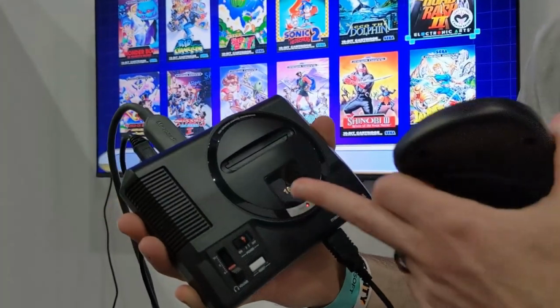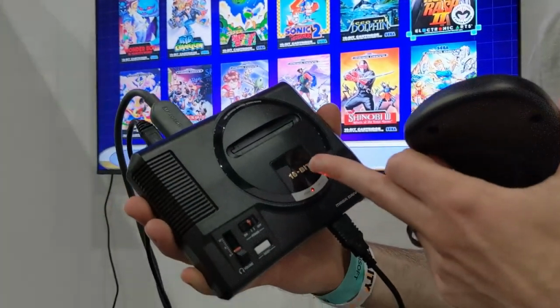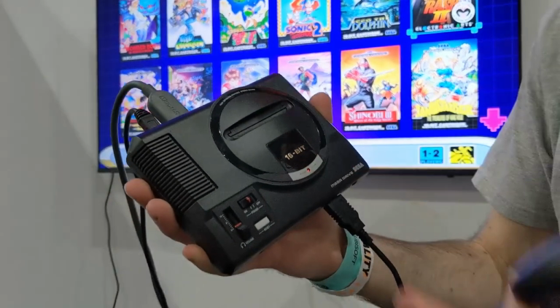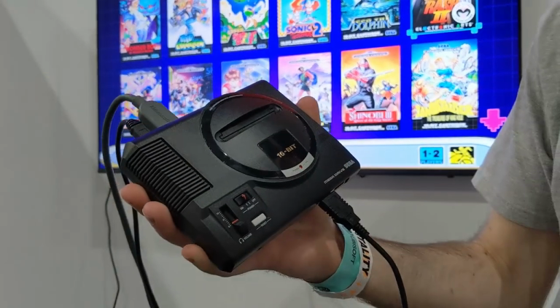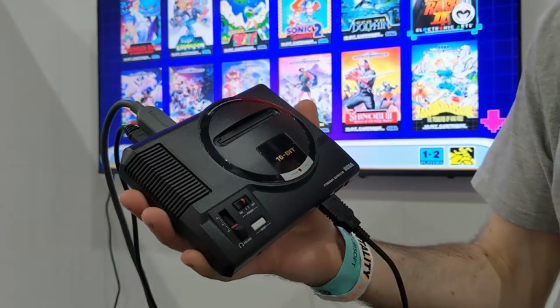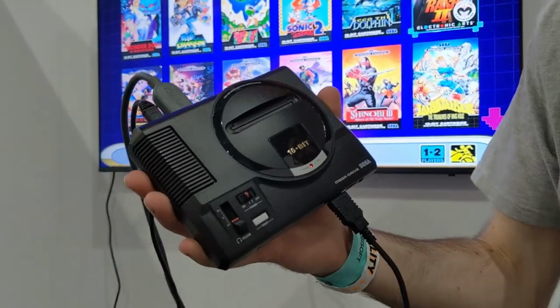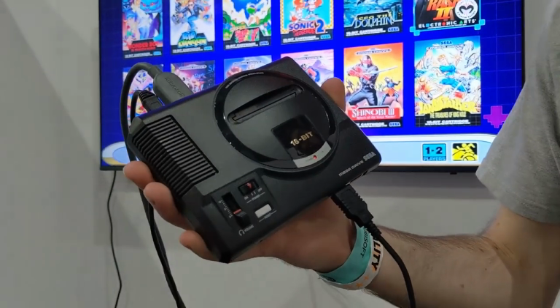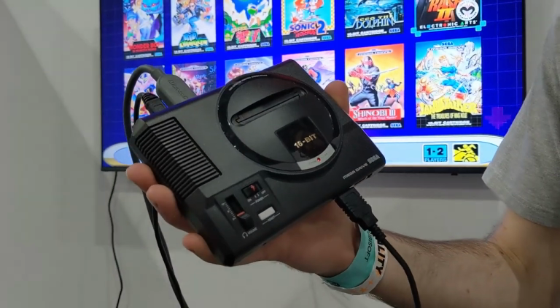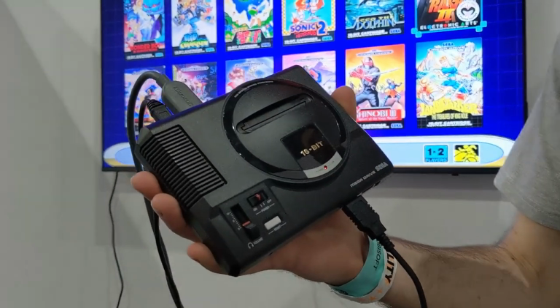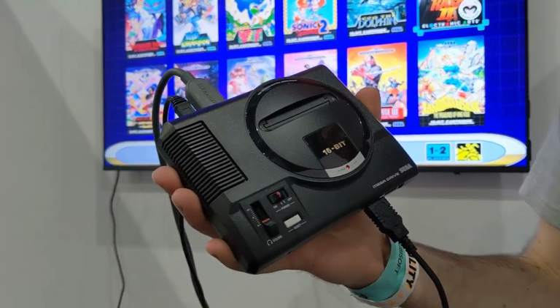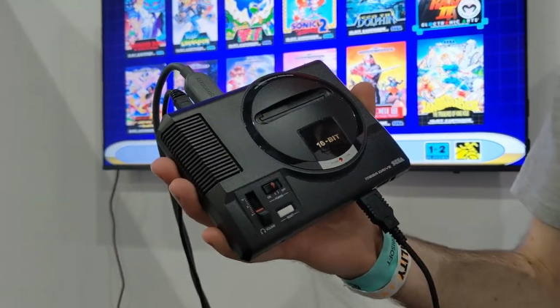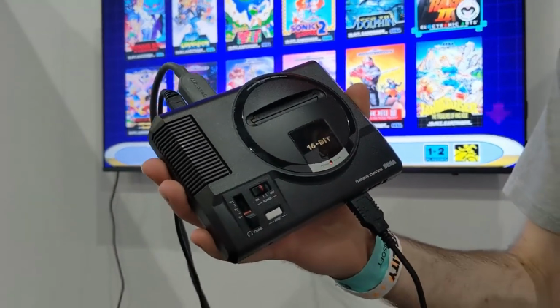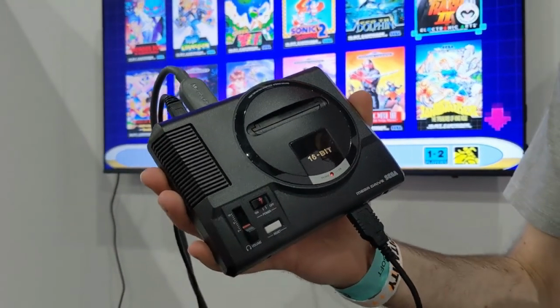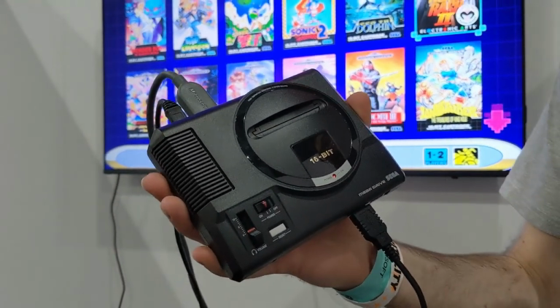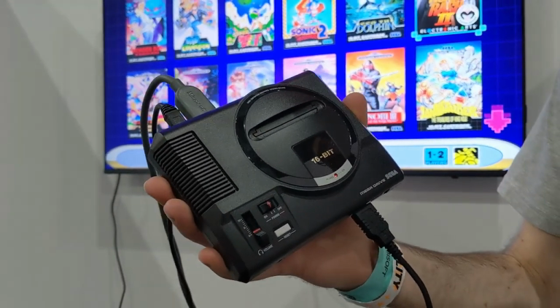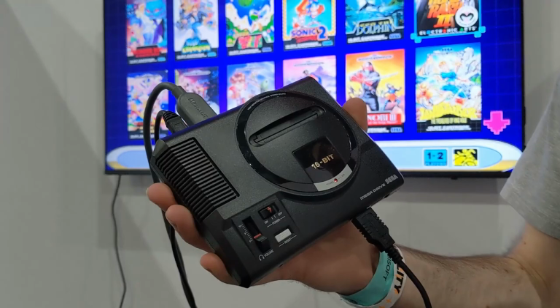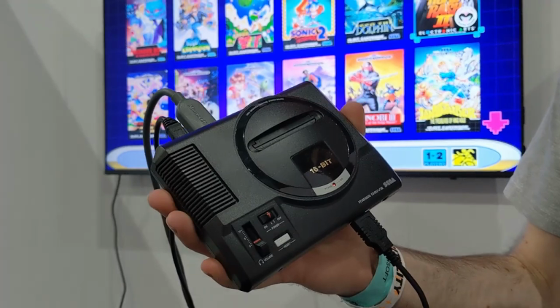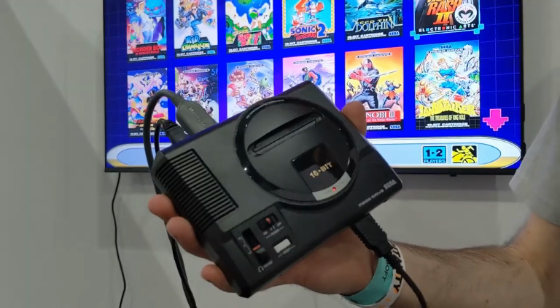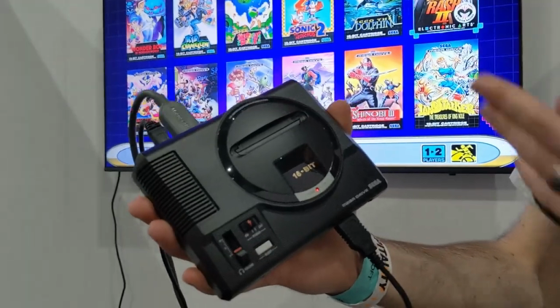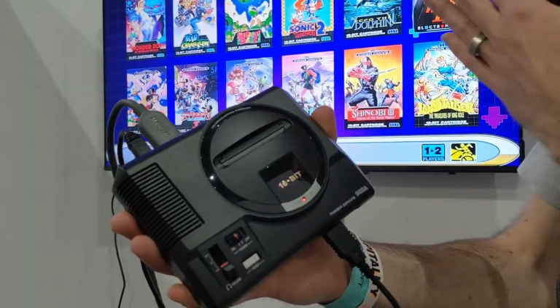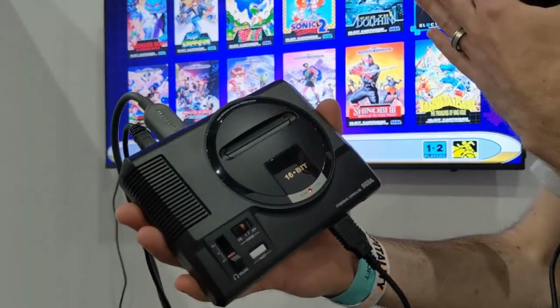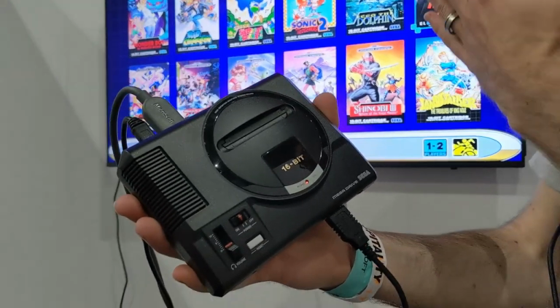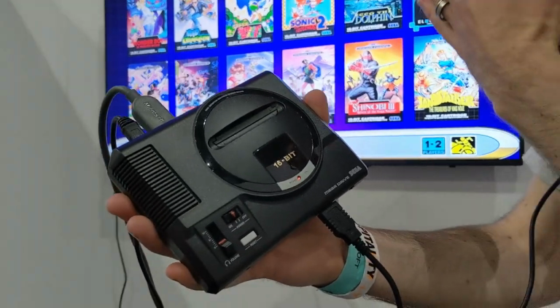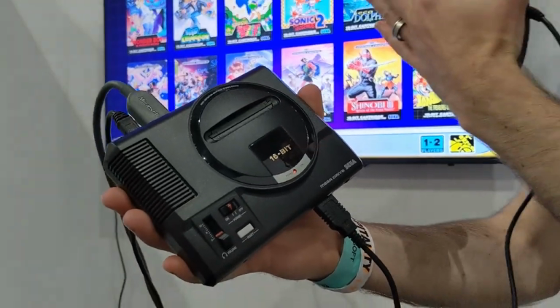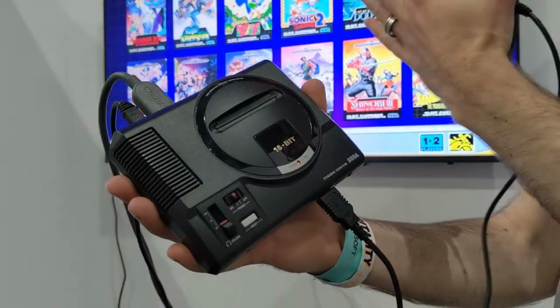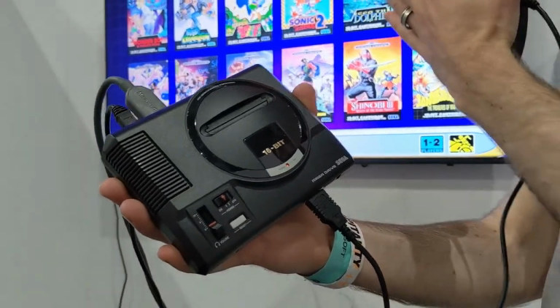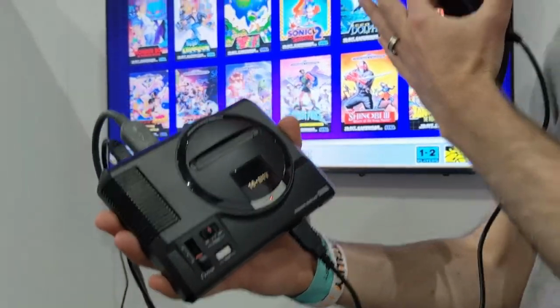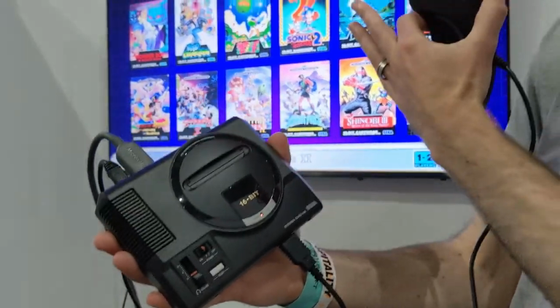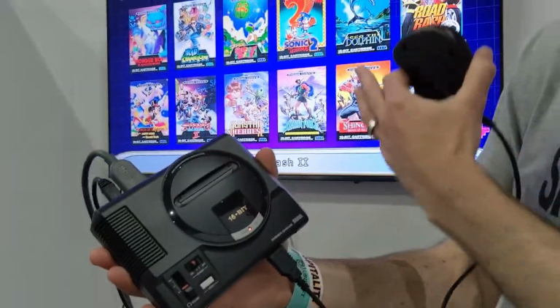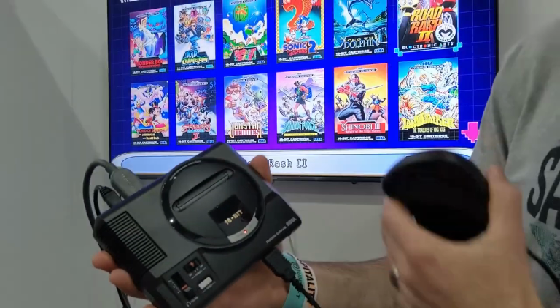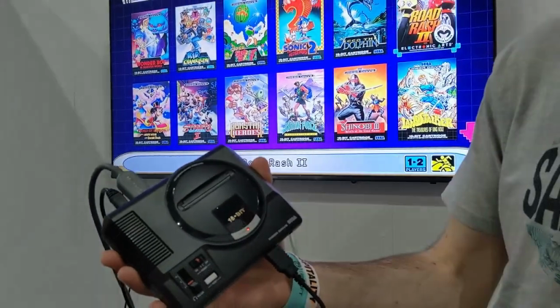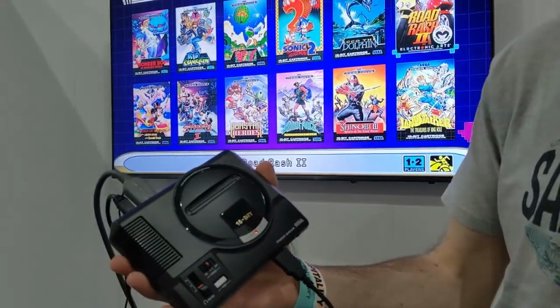It's obviously tiny, as you can see. We don't have the original console here, but it was a lot bigger — maybe like four times the size or something.